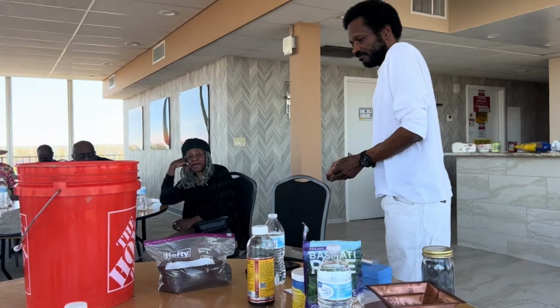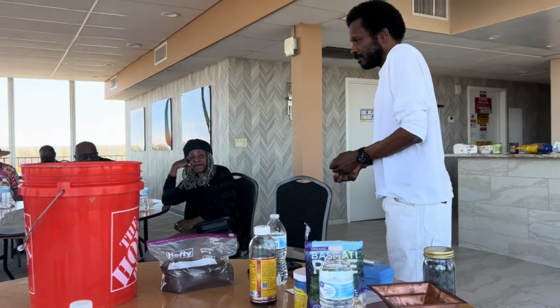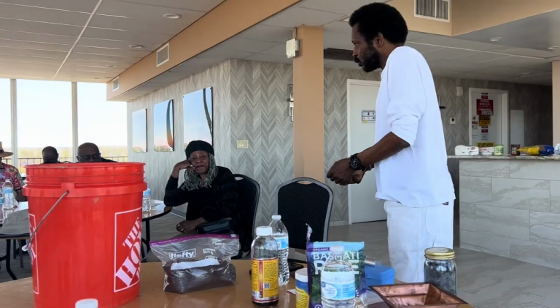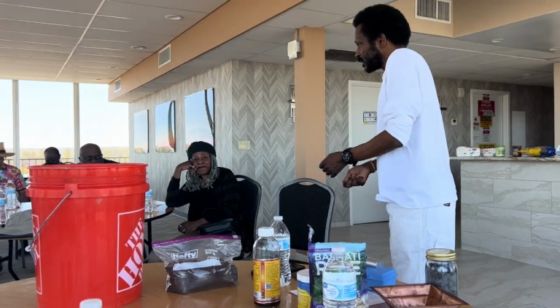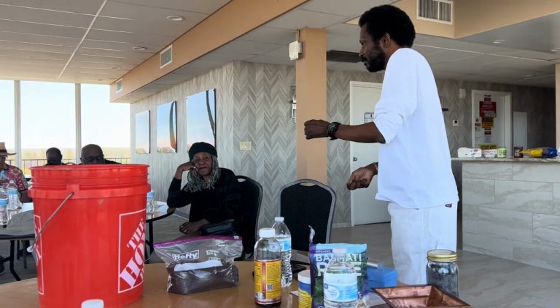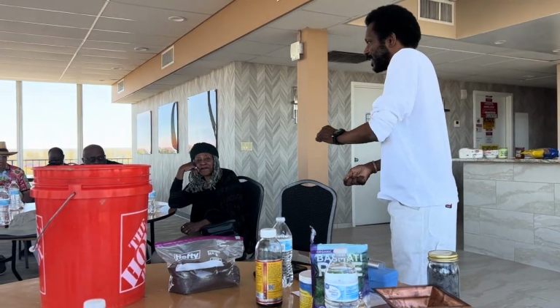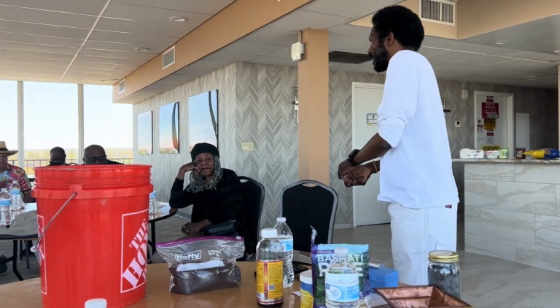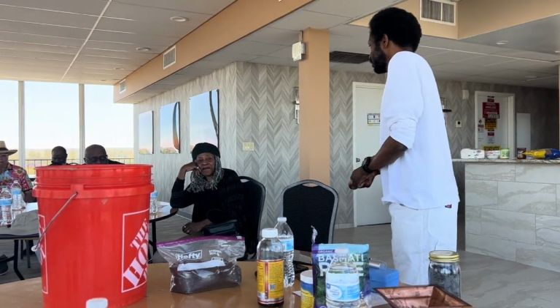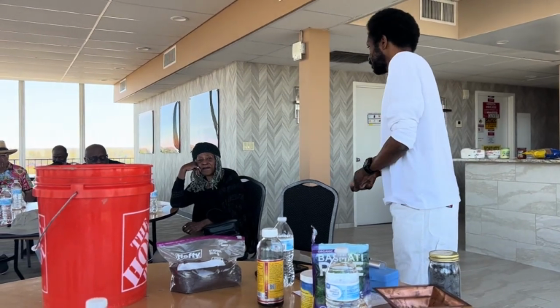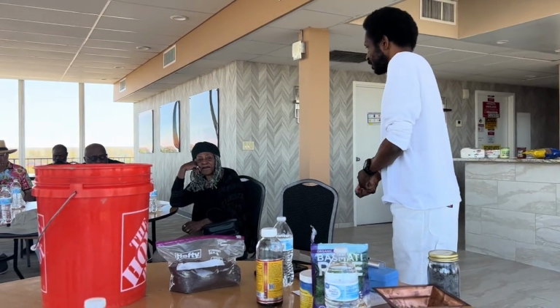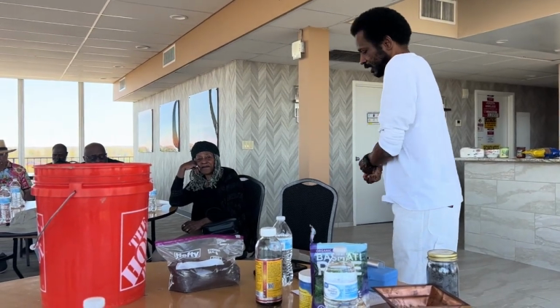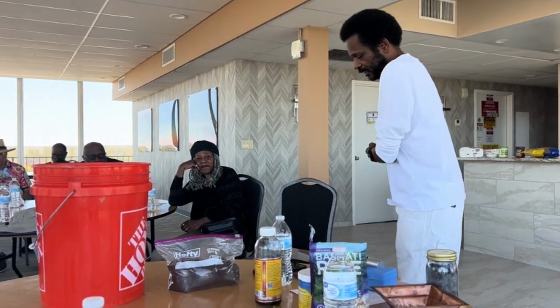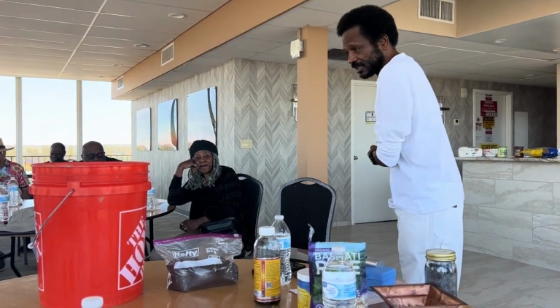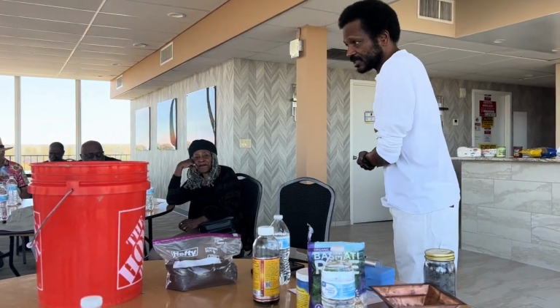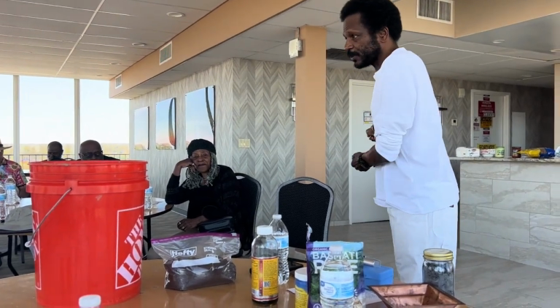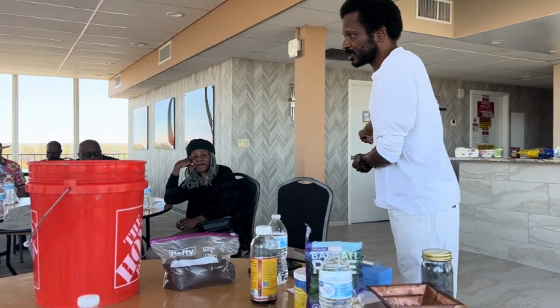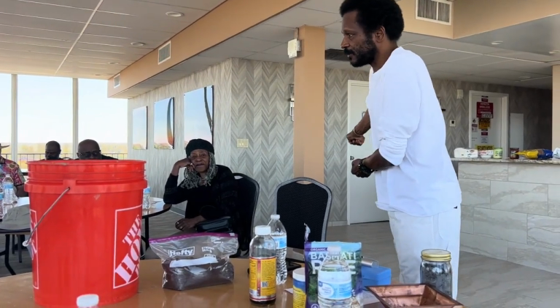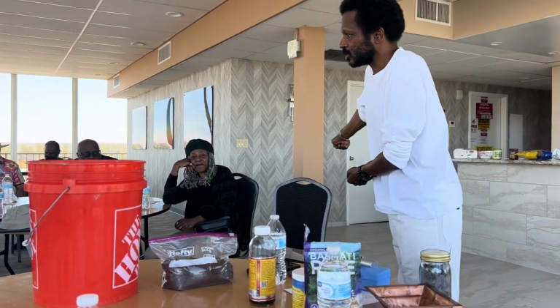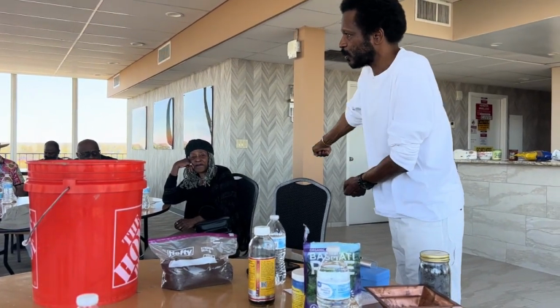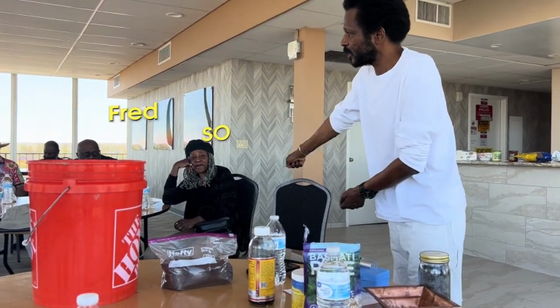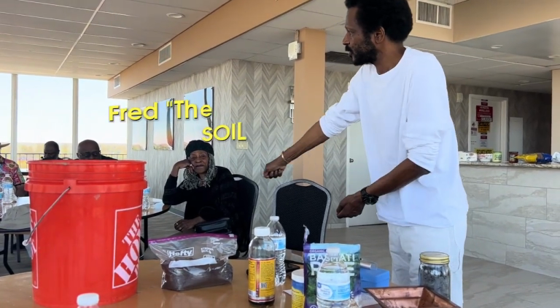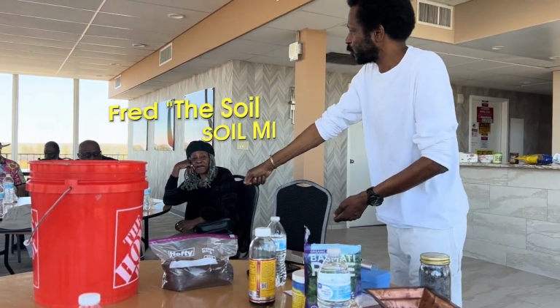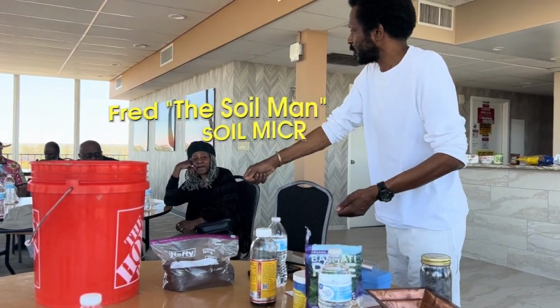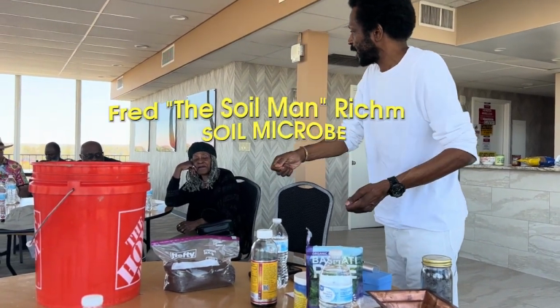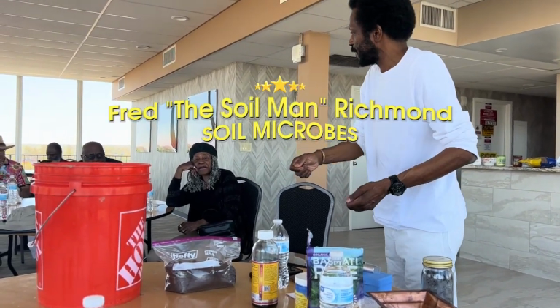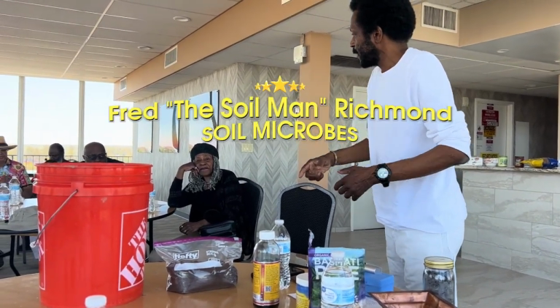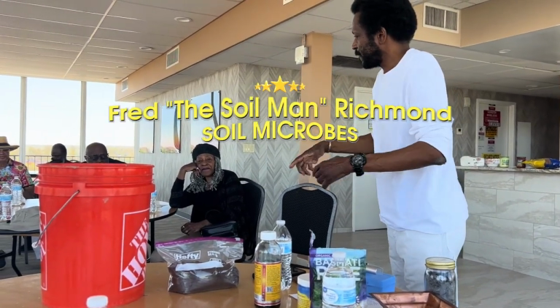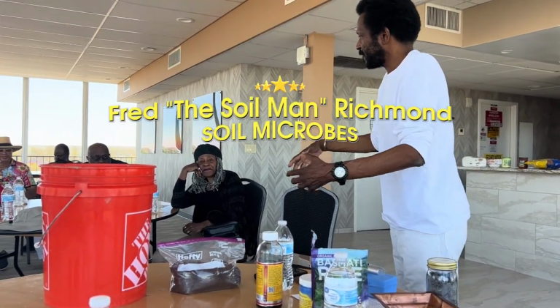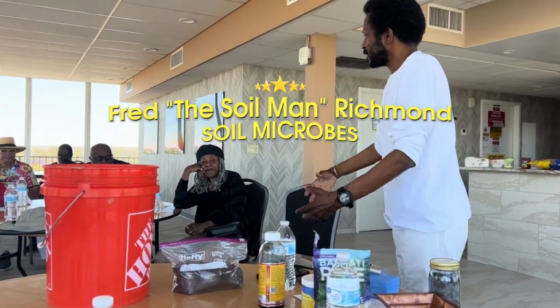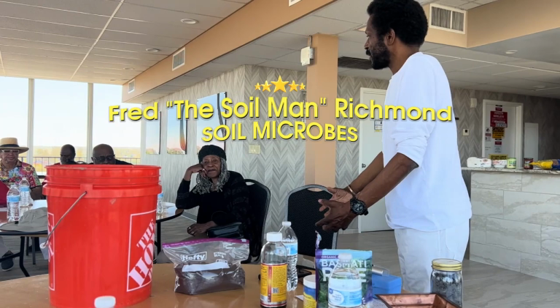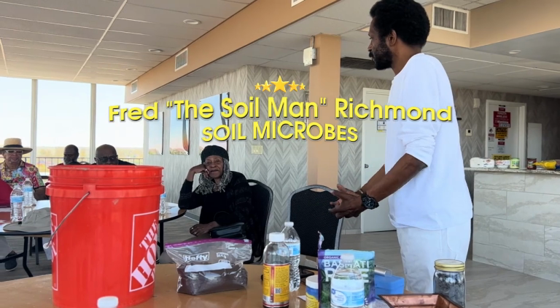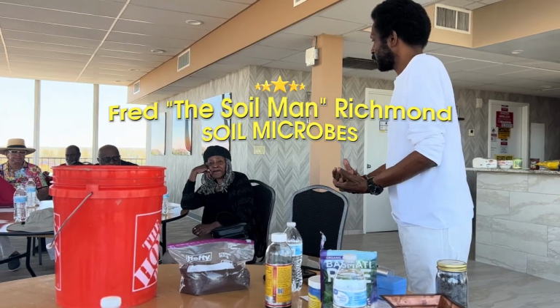Milk and molasses — that's simple stuff. Just pour it in the soil and it feeds the microbes.